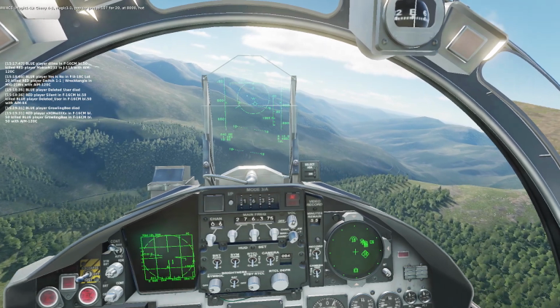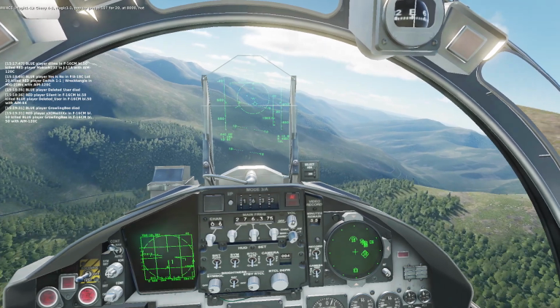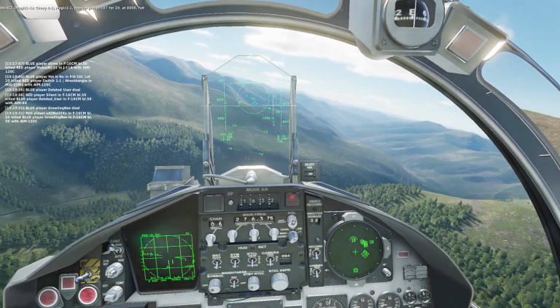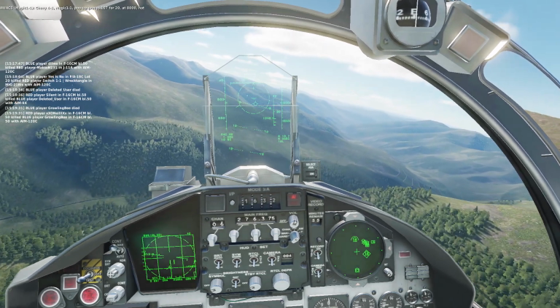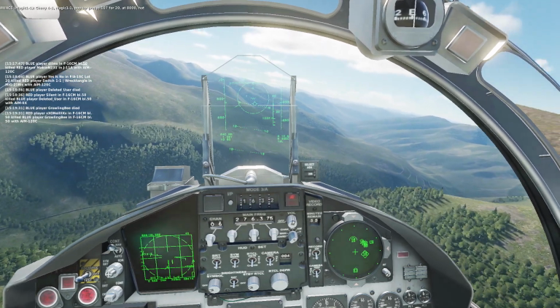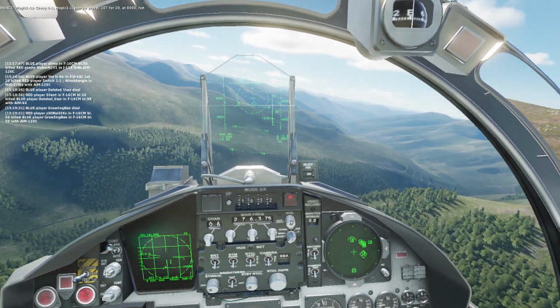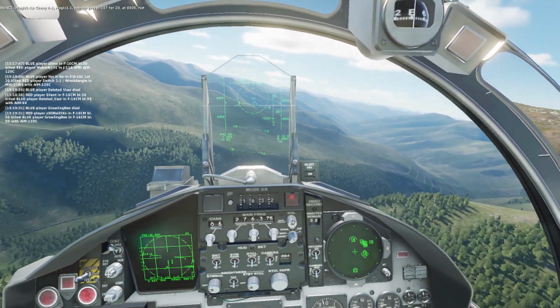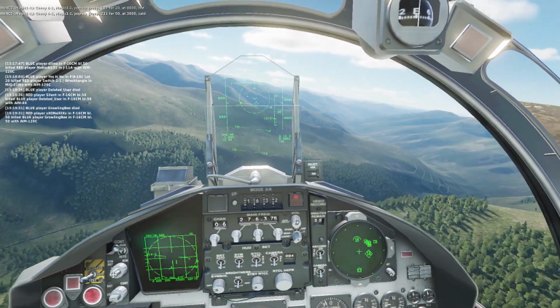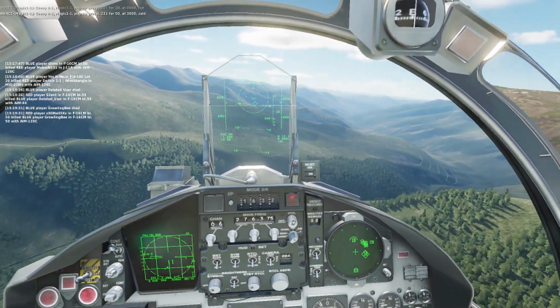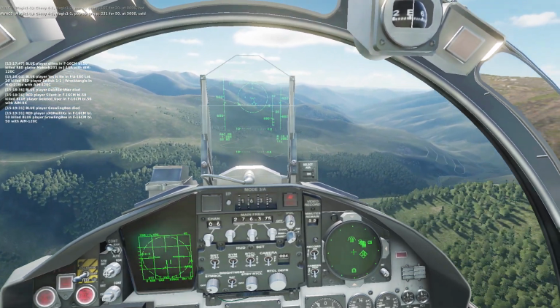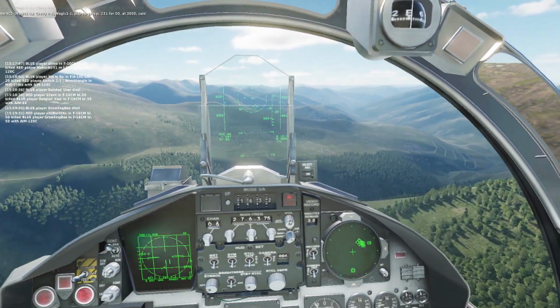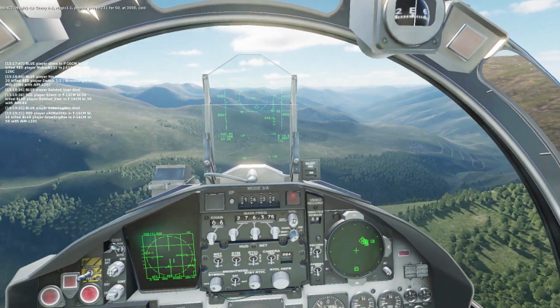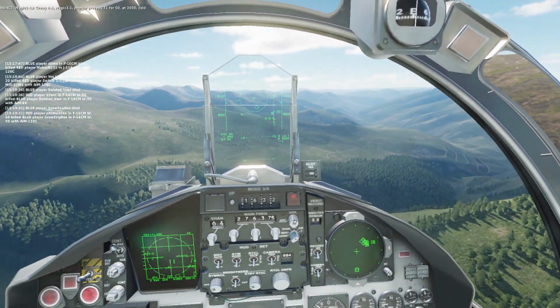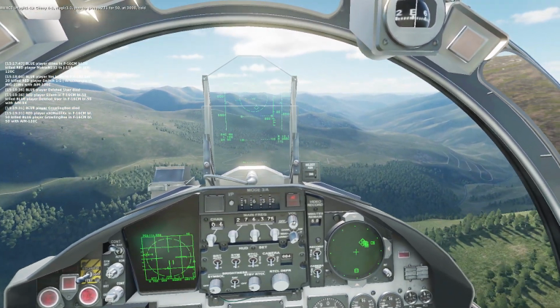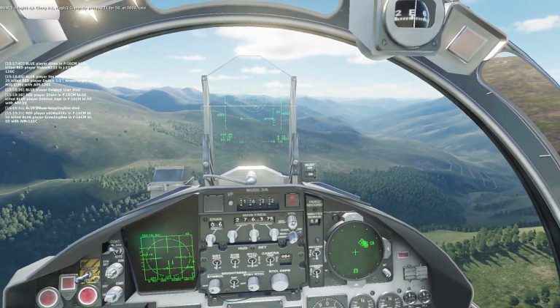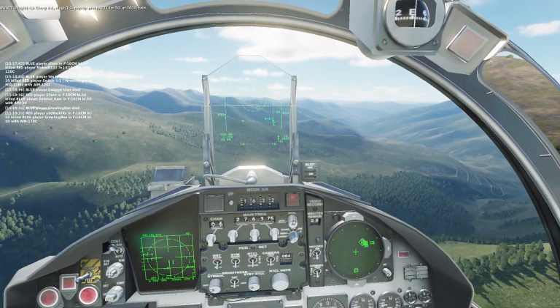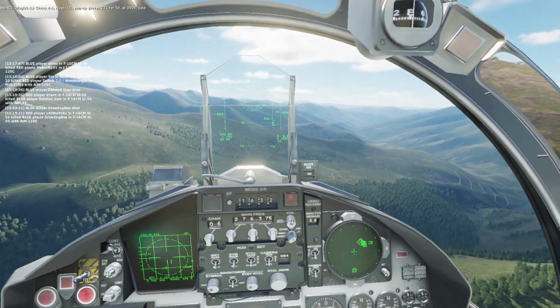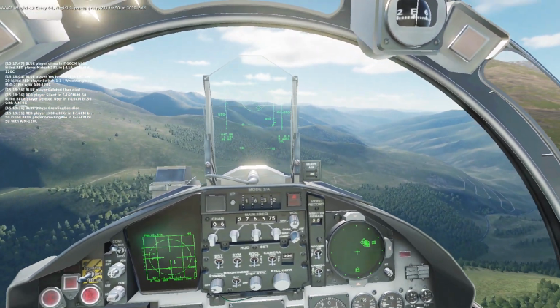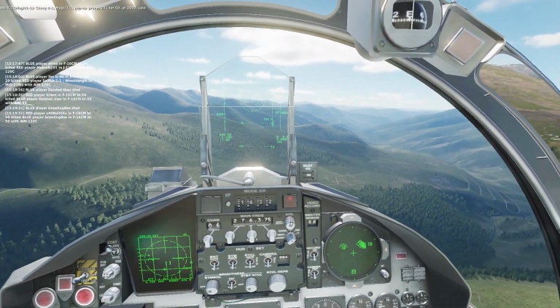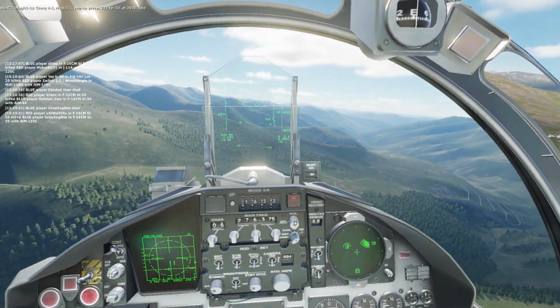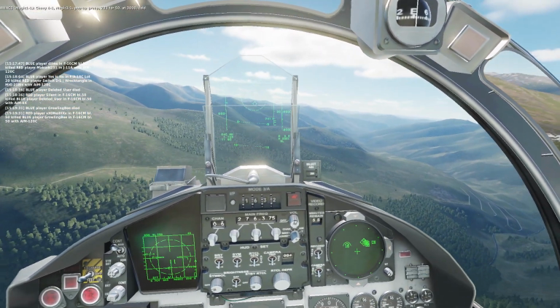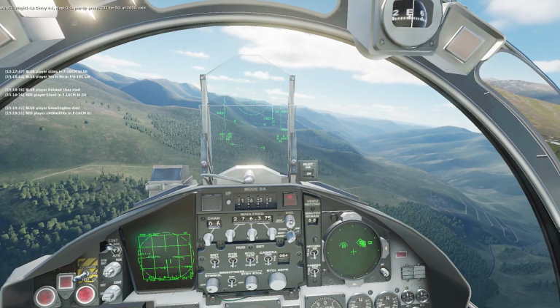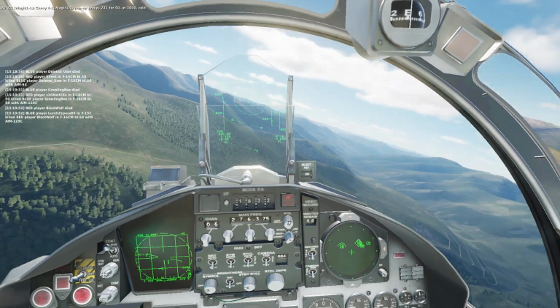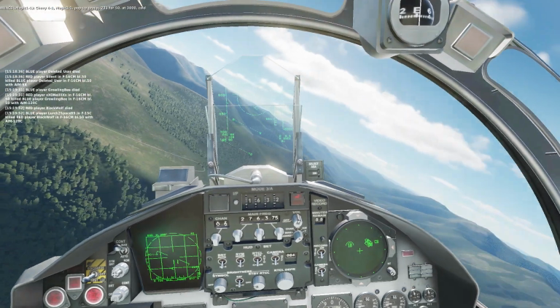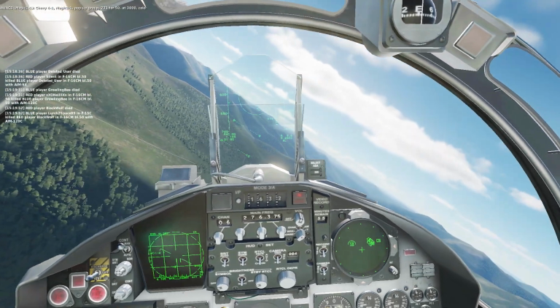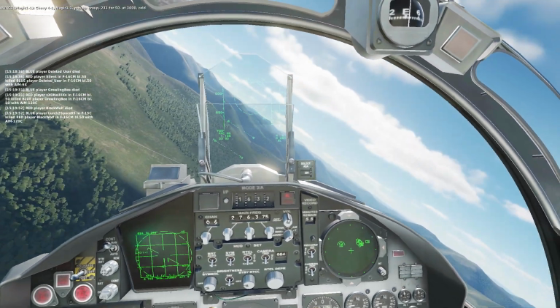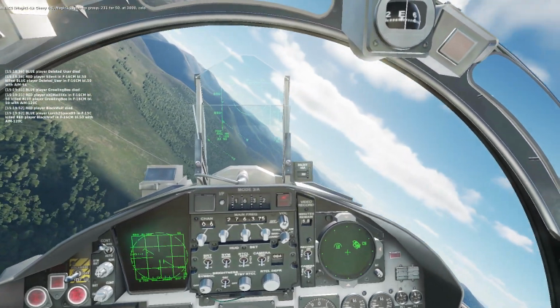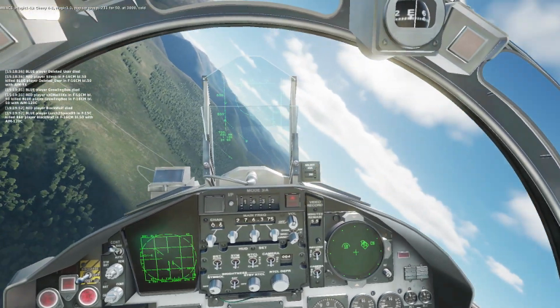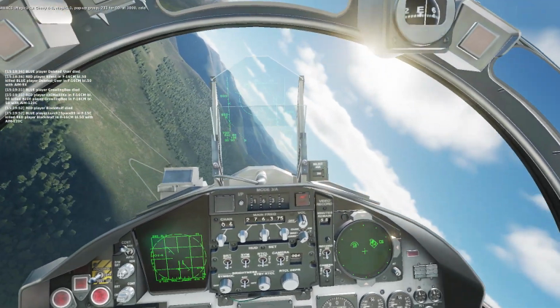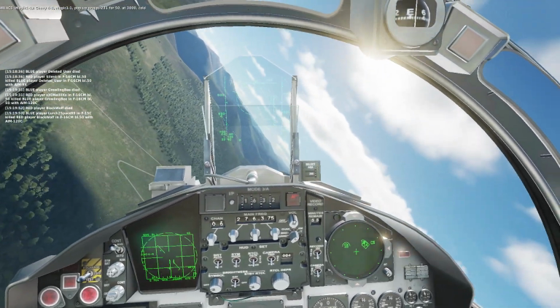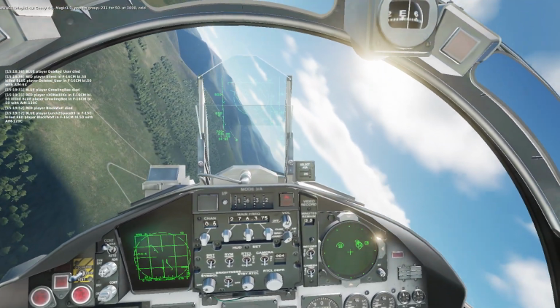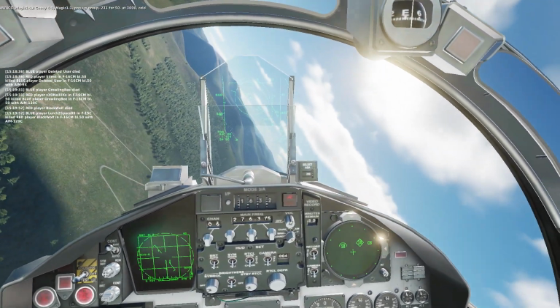Chevy Ford 1, Magic 1-1, pop-up group 238-440, at 3,000, hot.